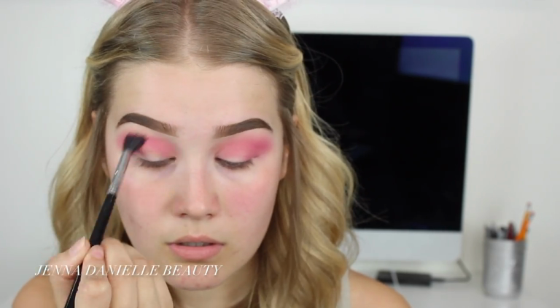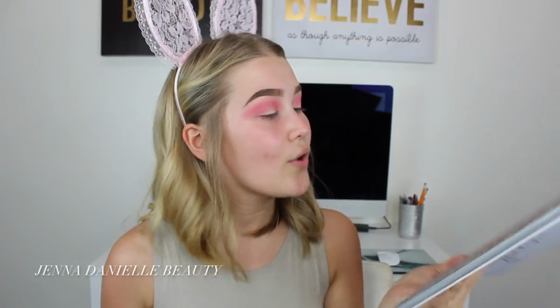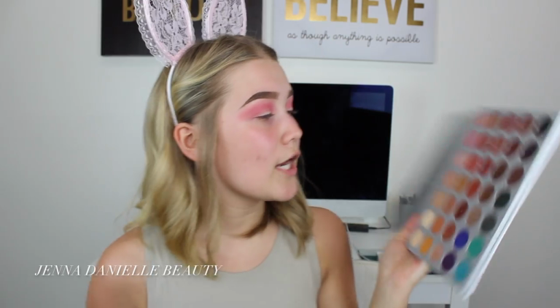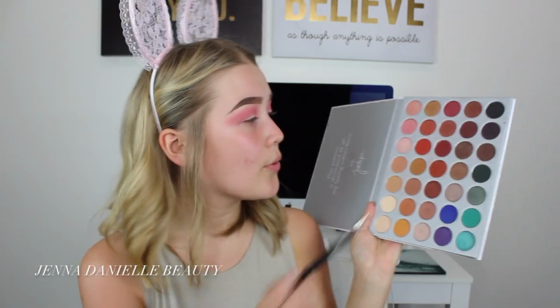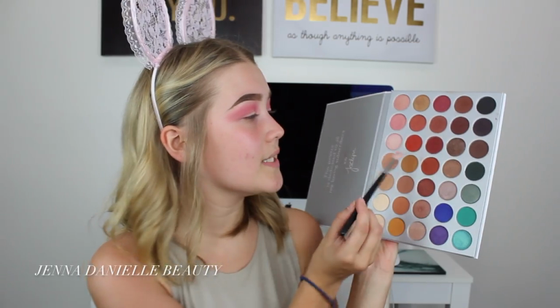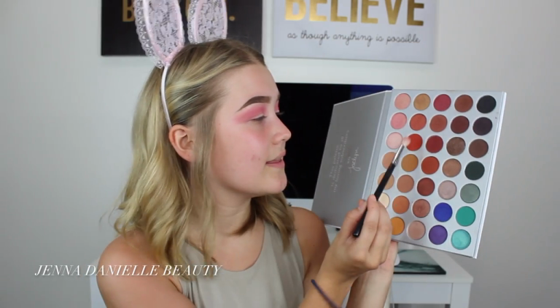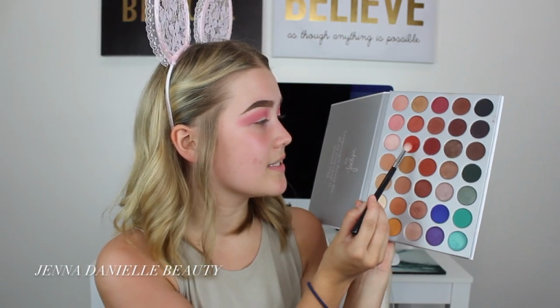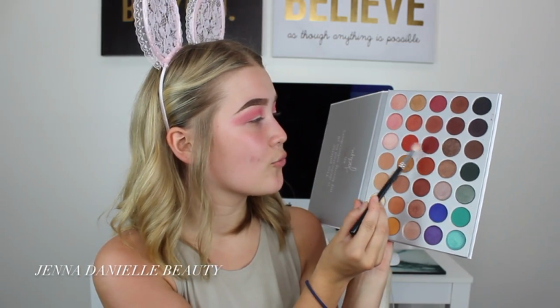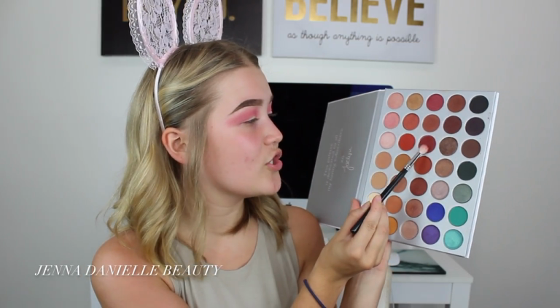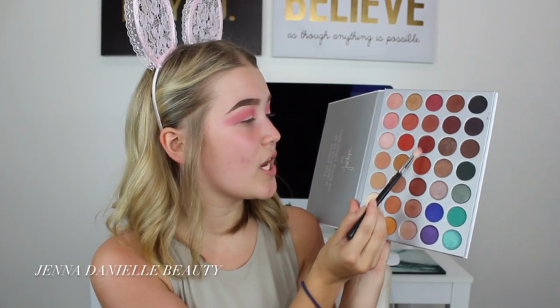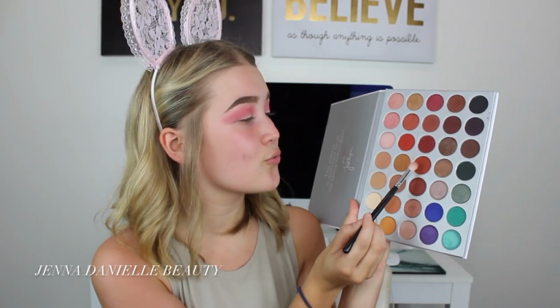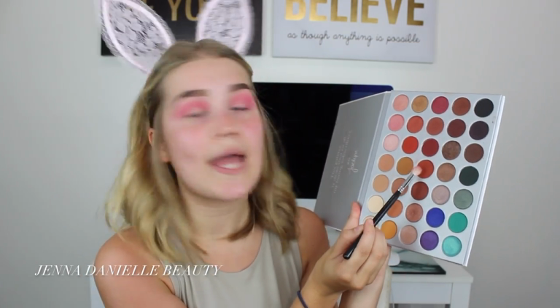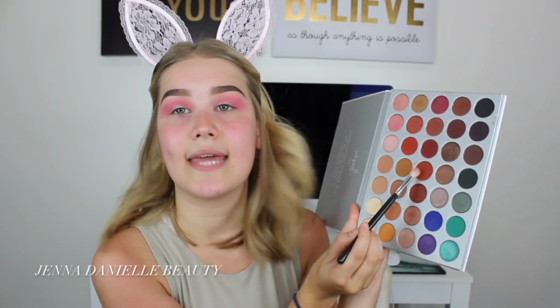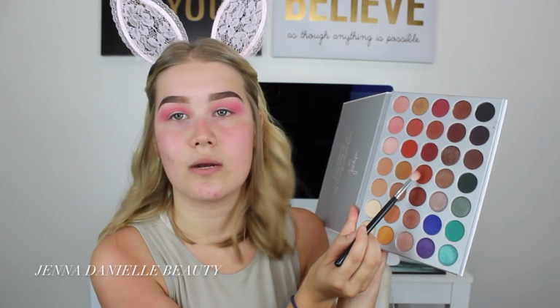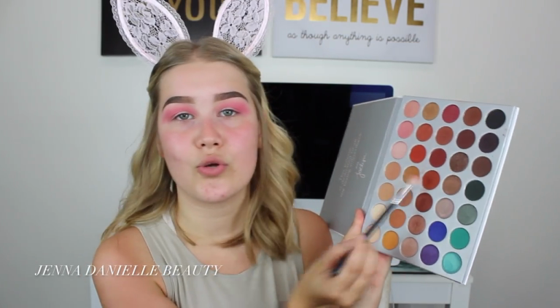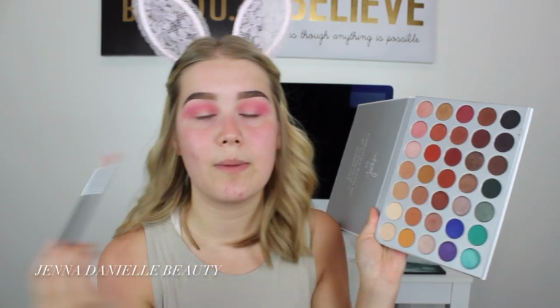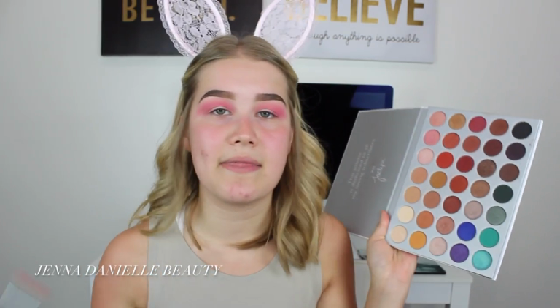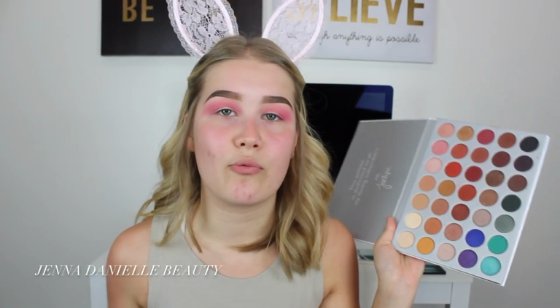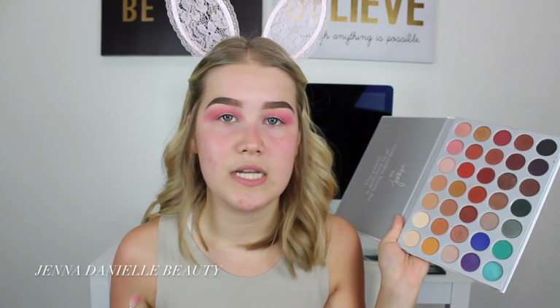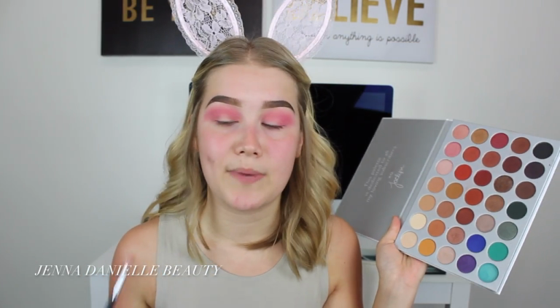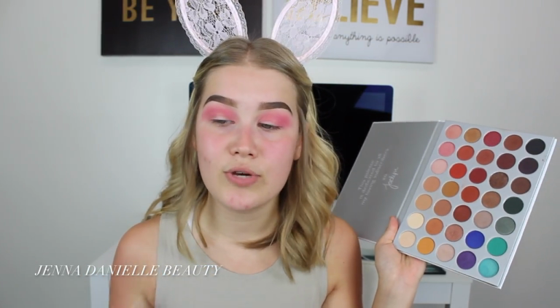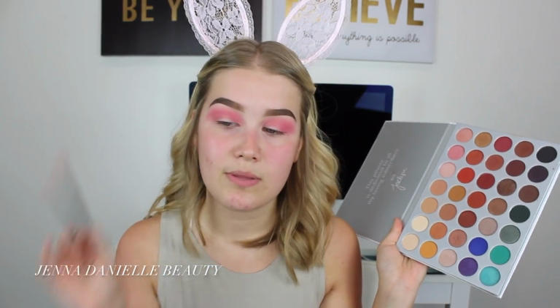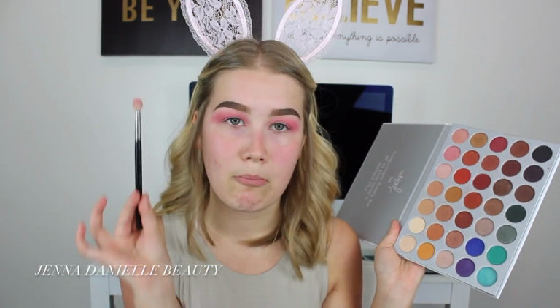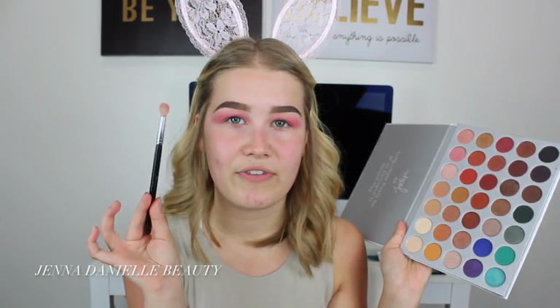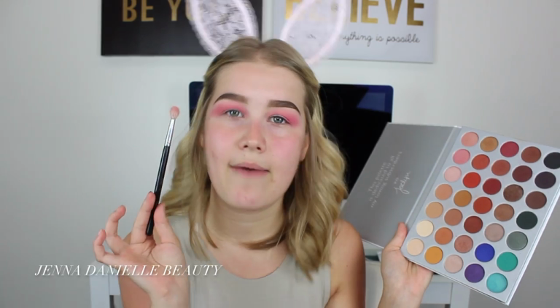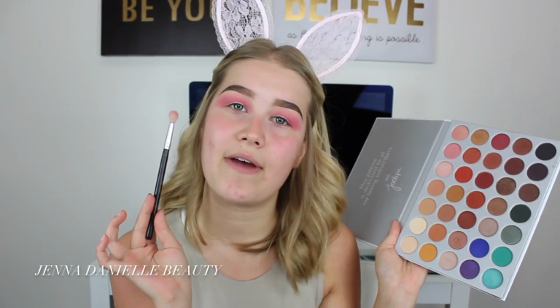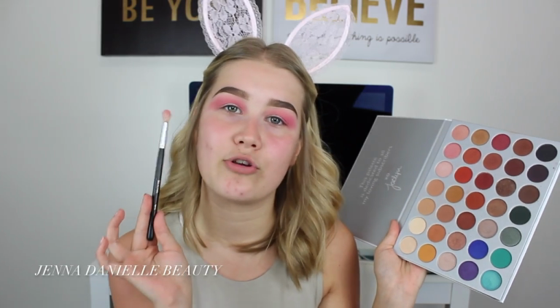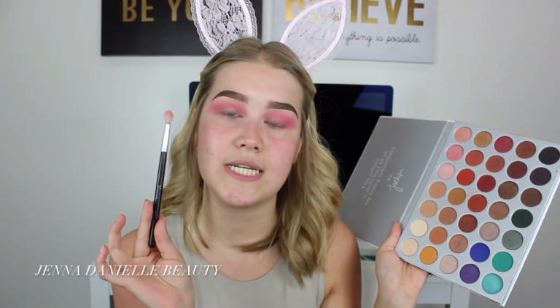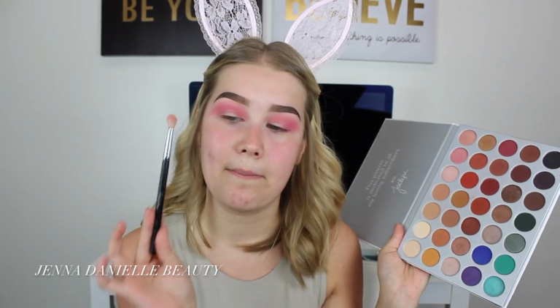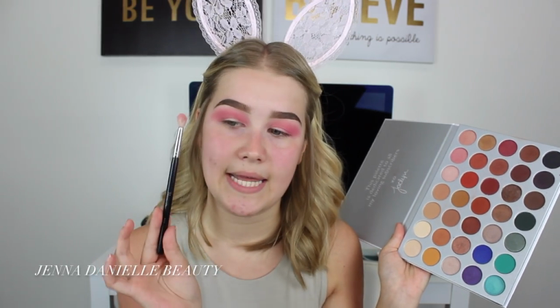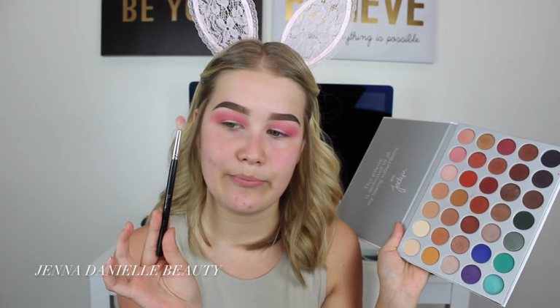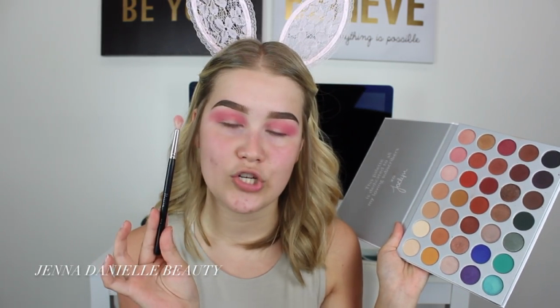Now I'm going to take these three shades right here and I'm just going to blend that right into my crease with my Morphe M513 blending brush.